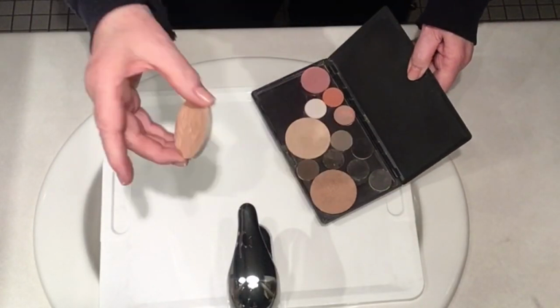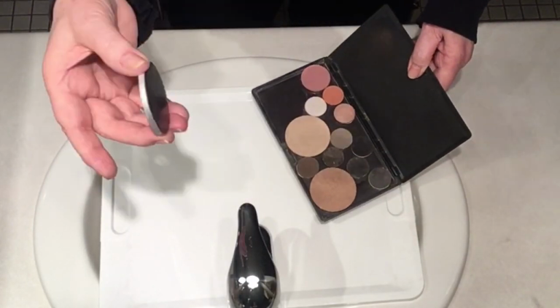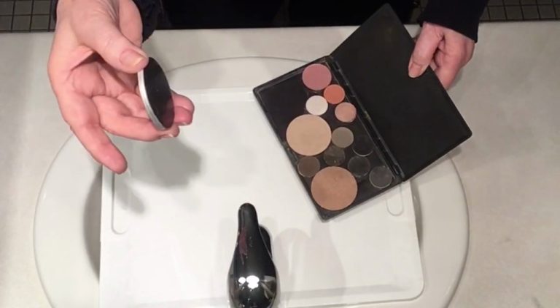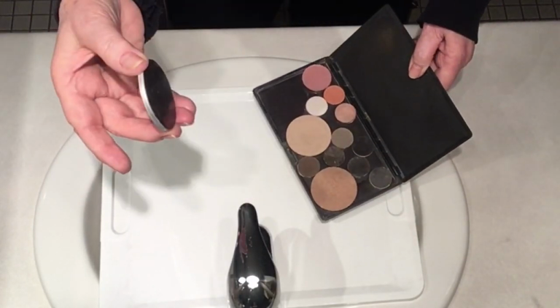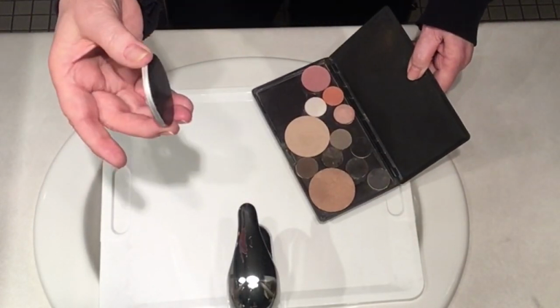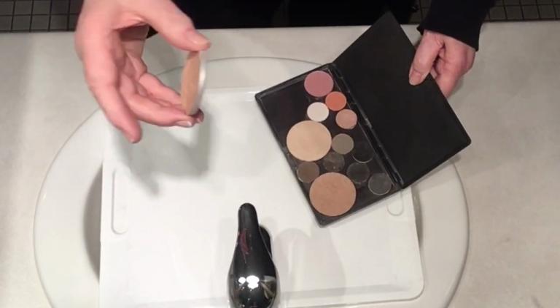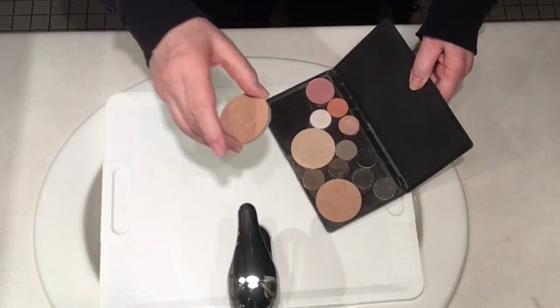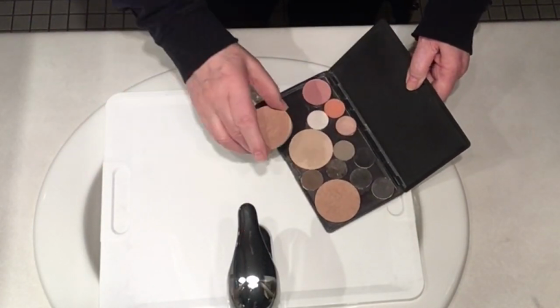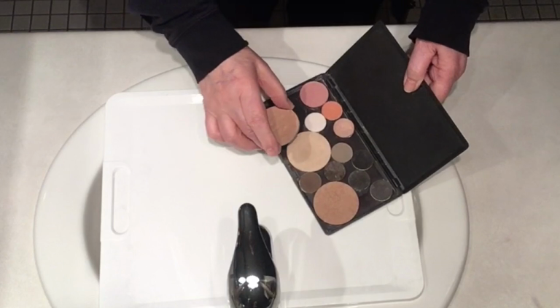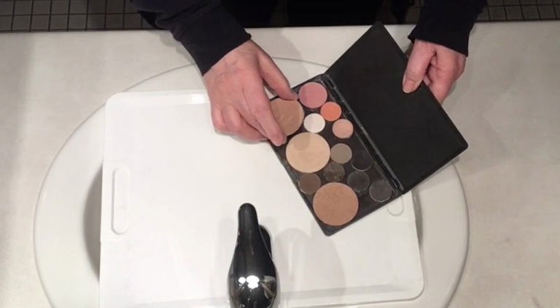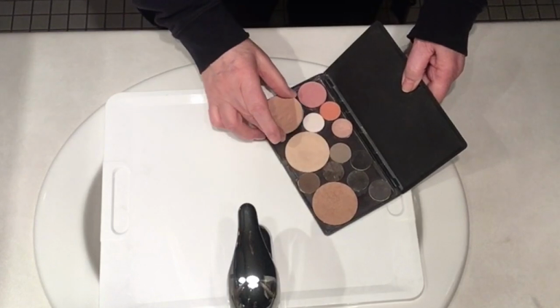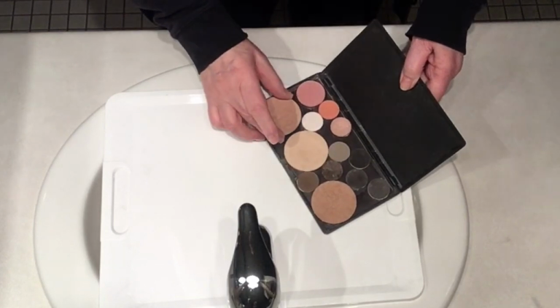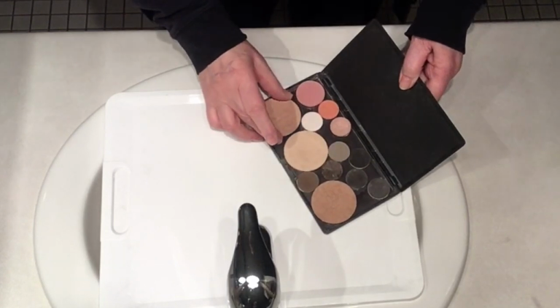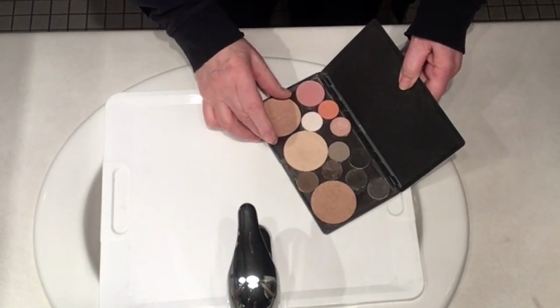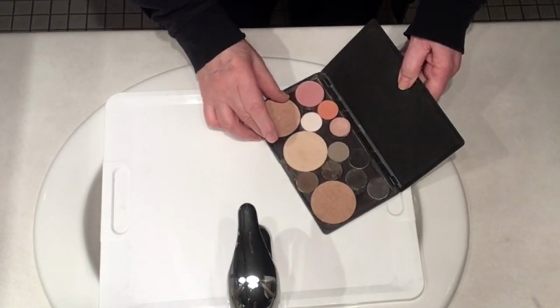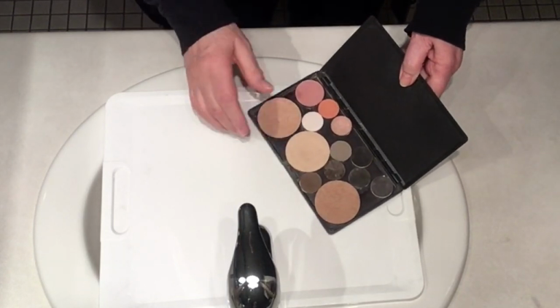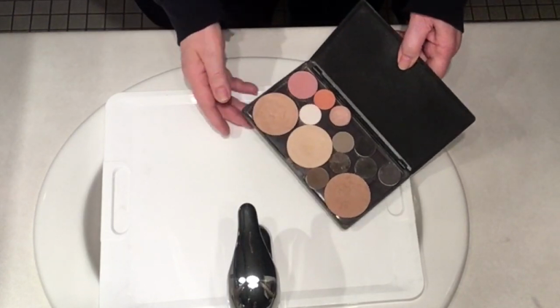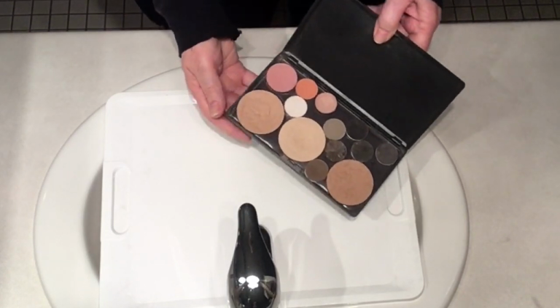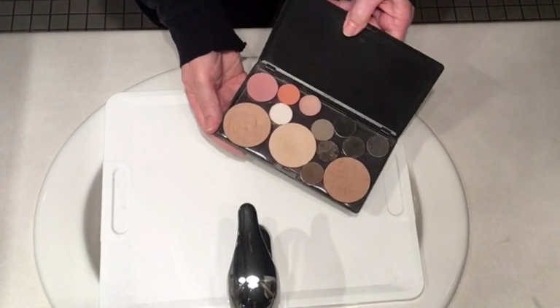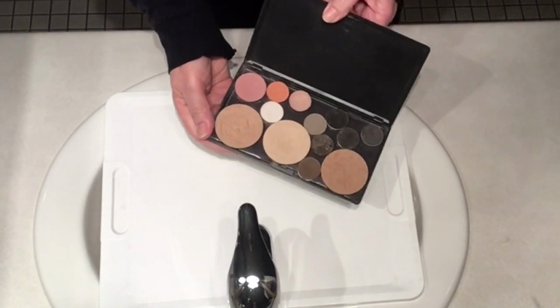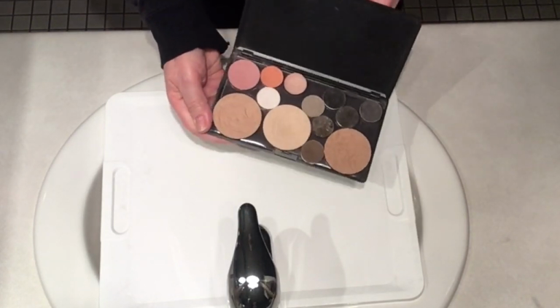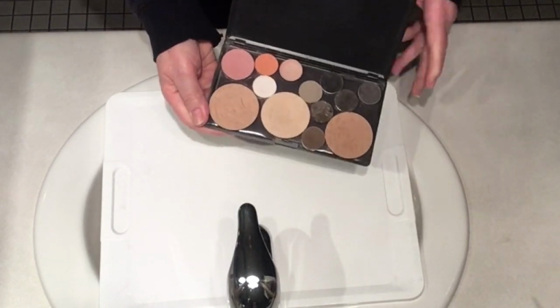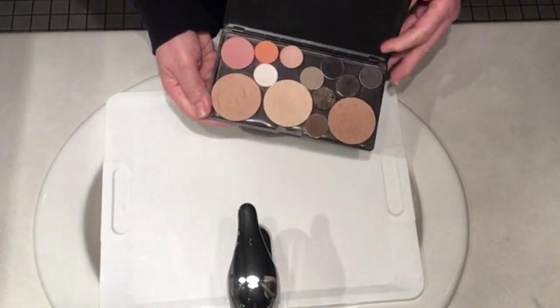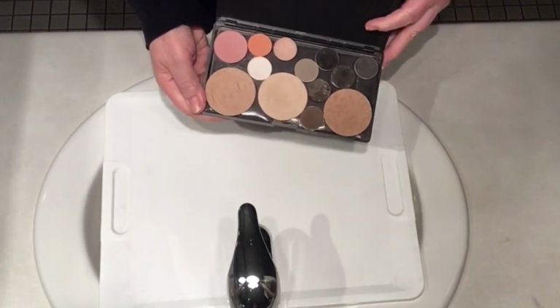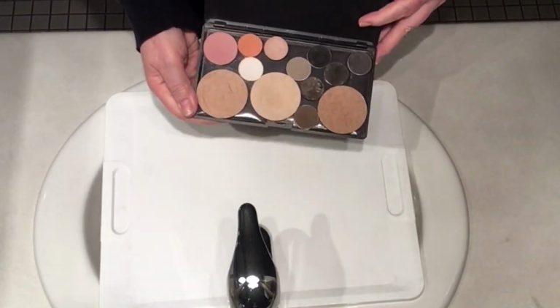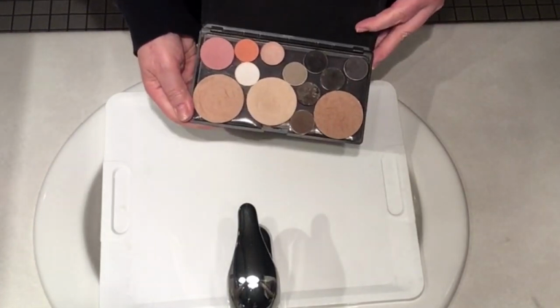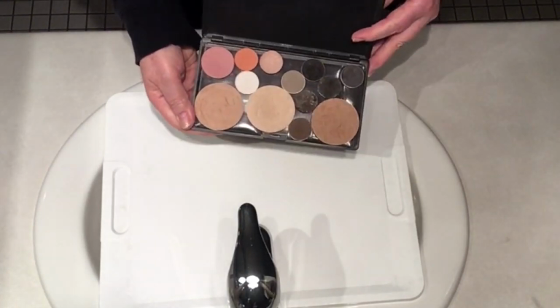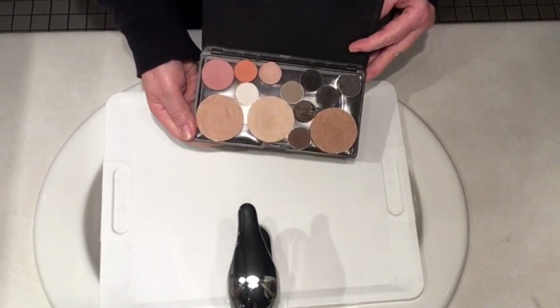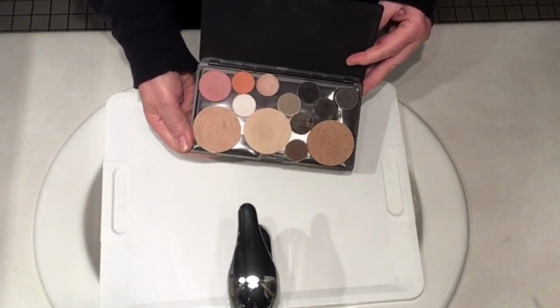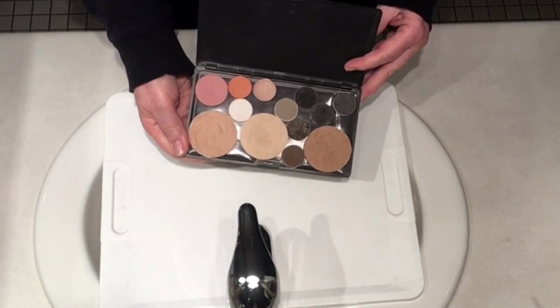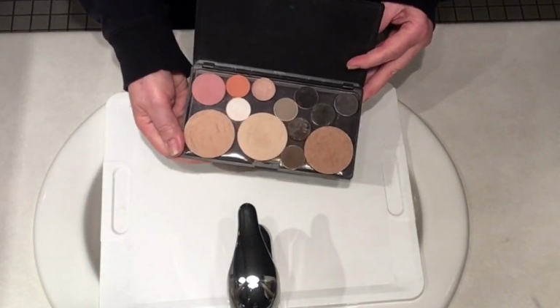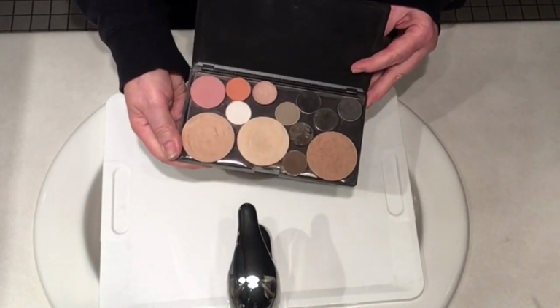There you go — let it dry, and the next day simply put it back into your palette and you are good to go.